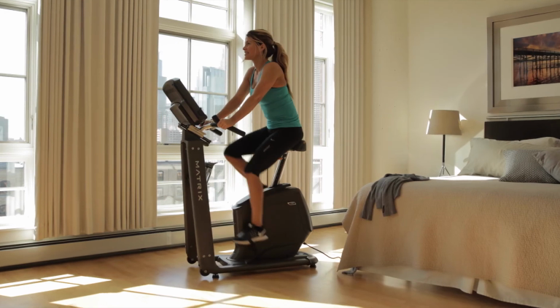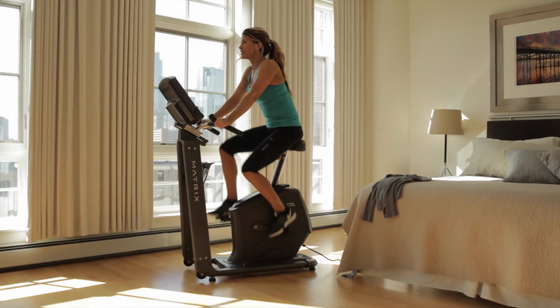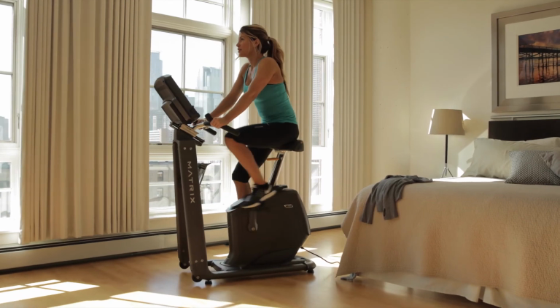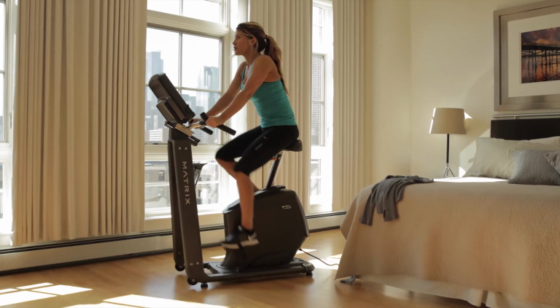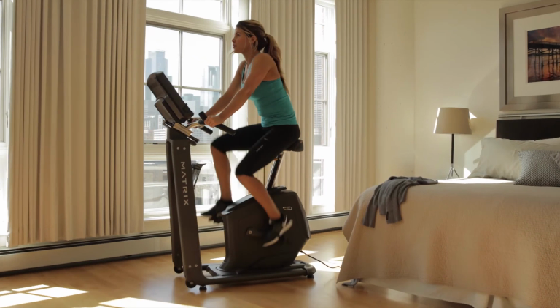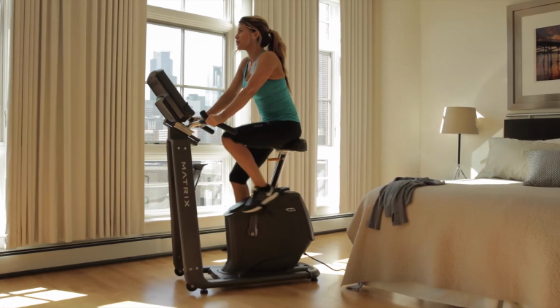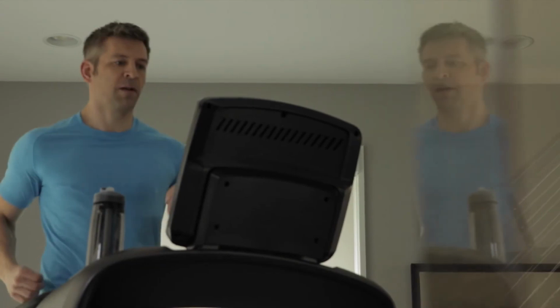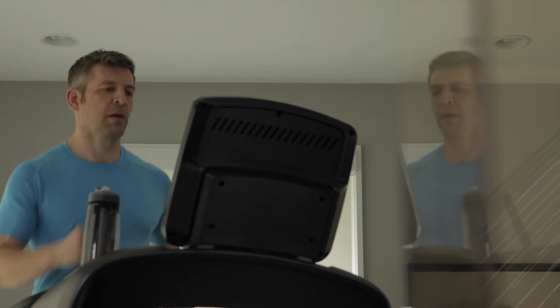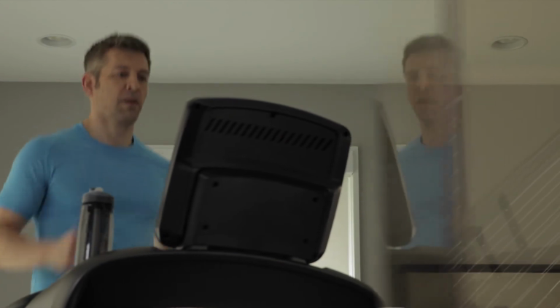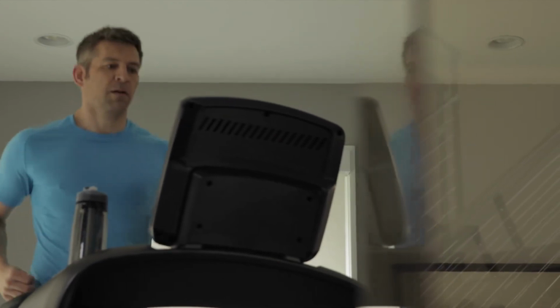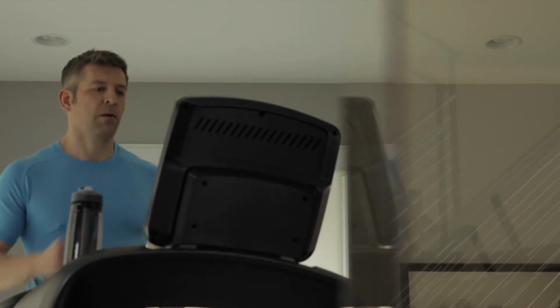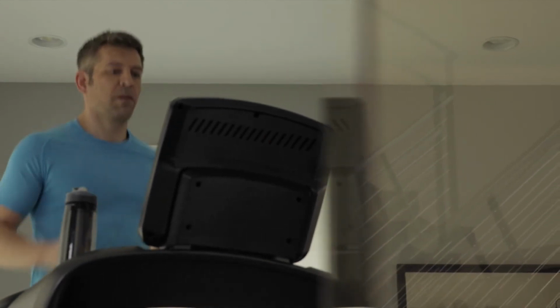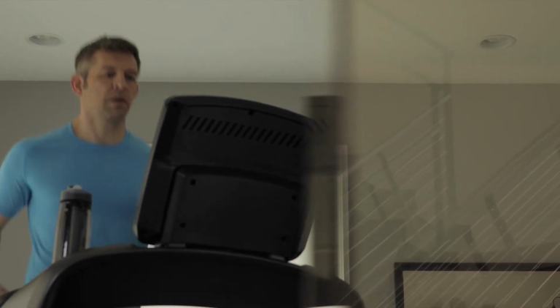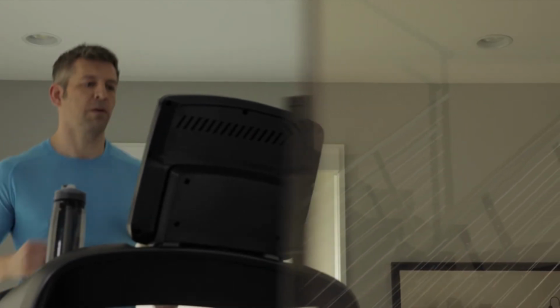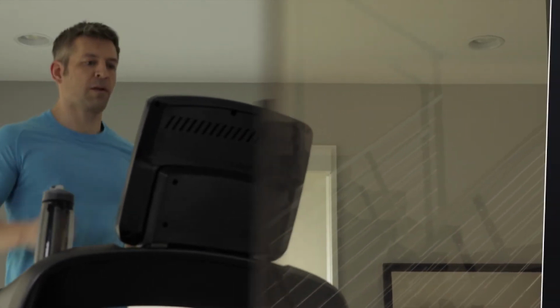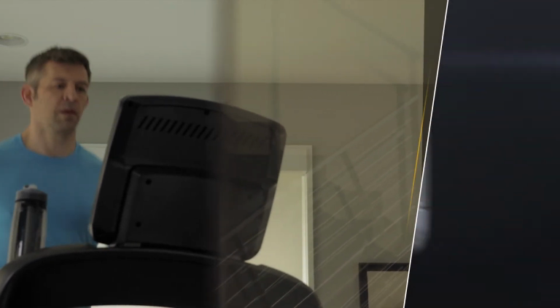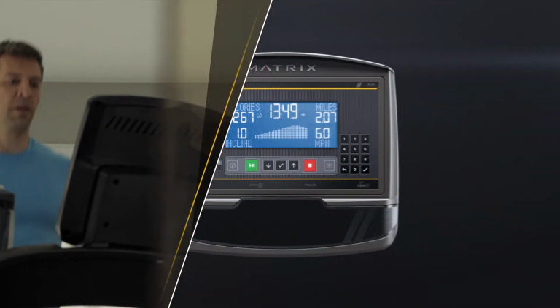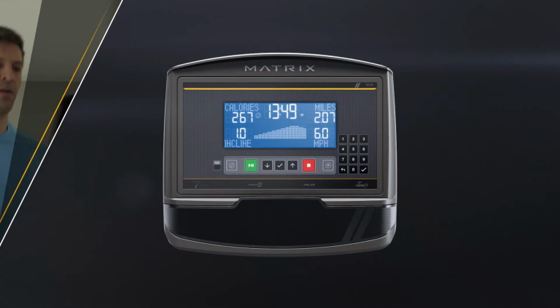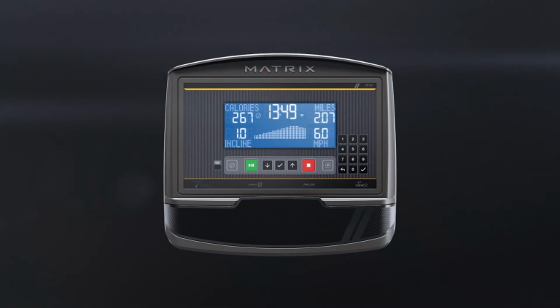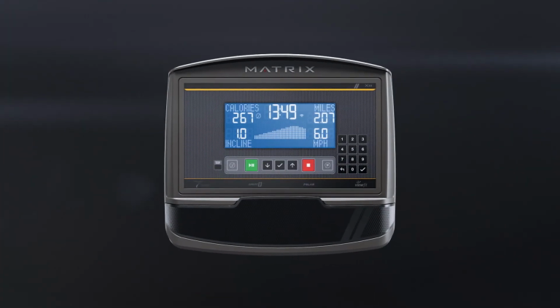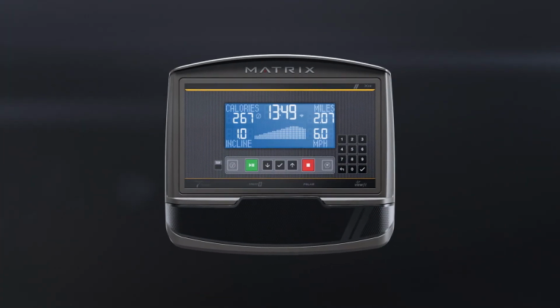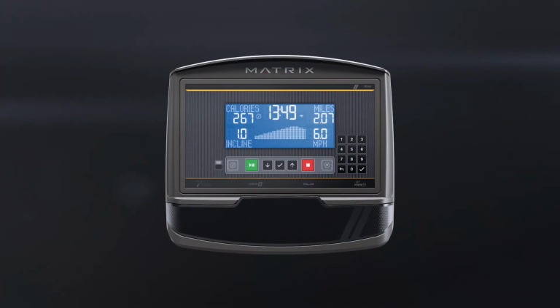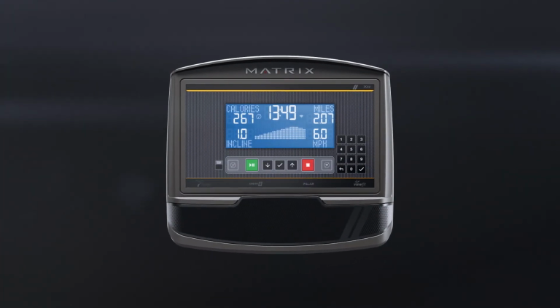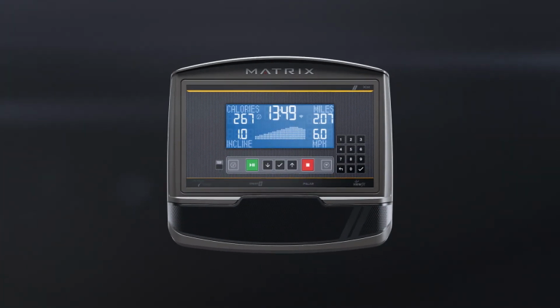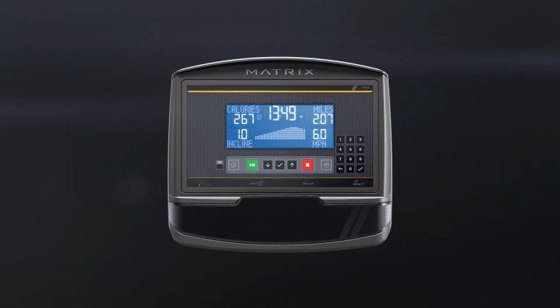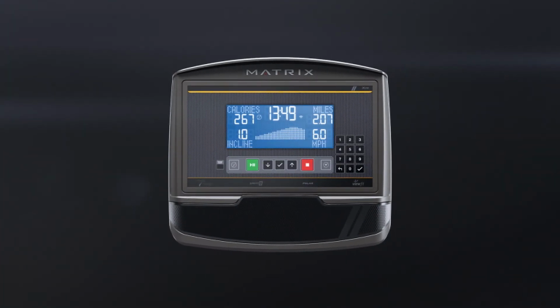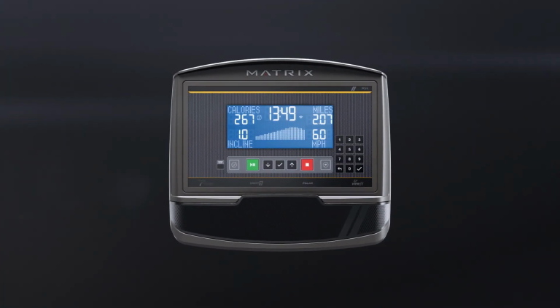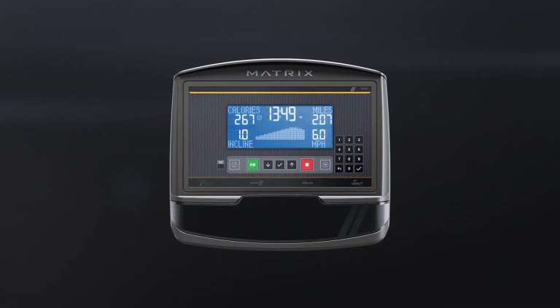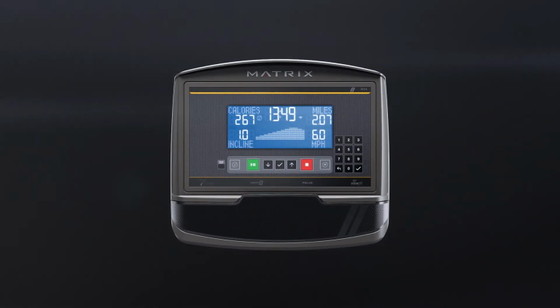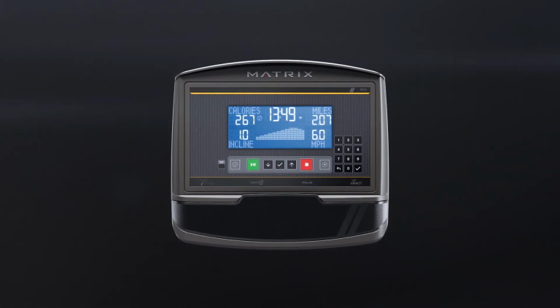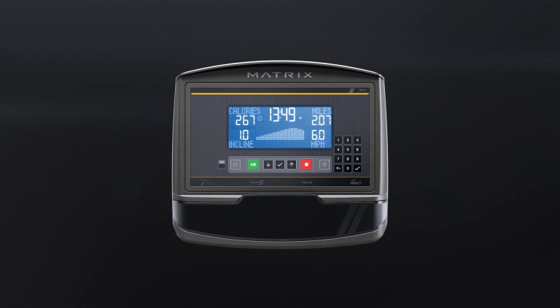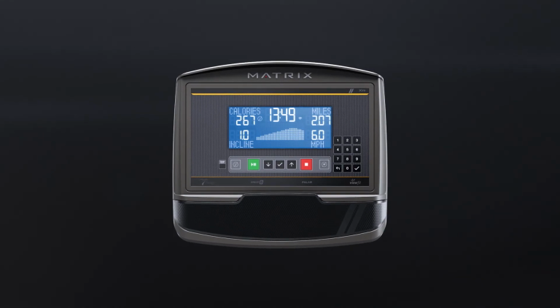For an easy, efficient exercise experience, bring home our simply perfect console. Bring home the XR.